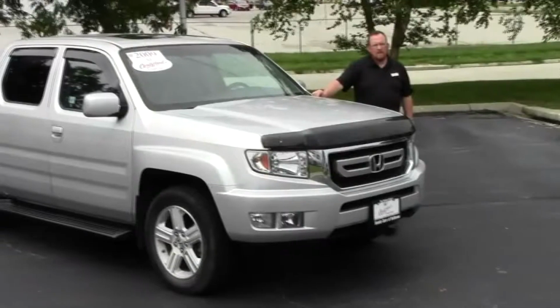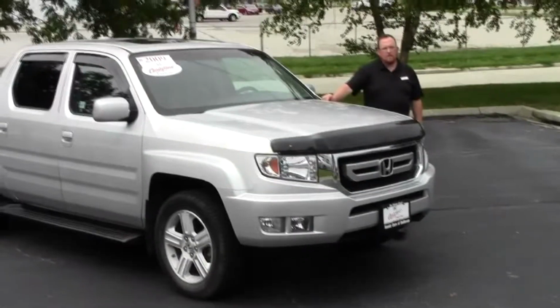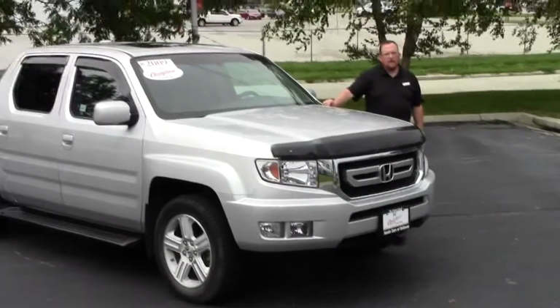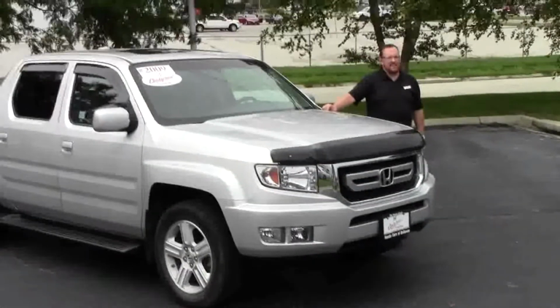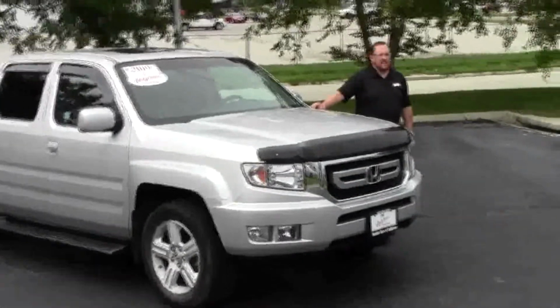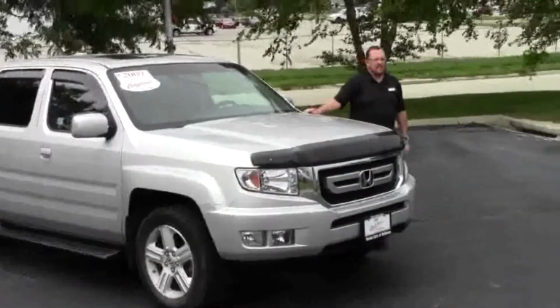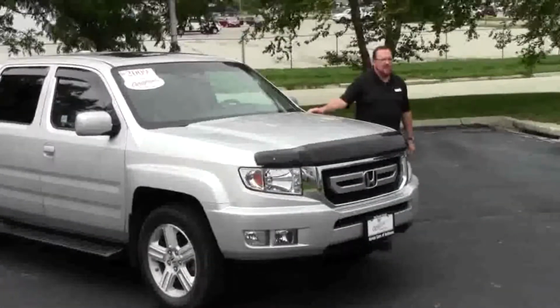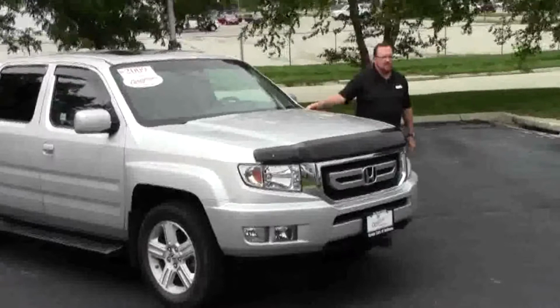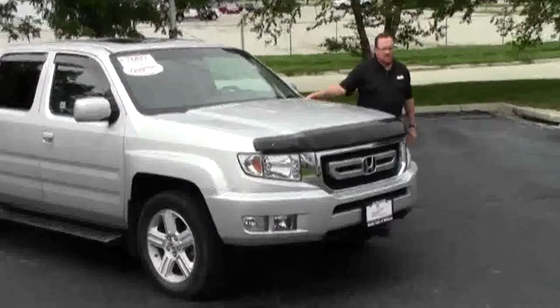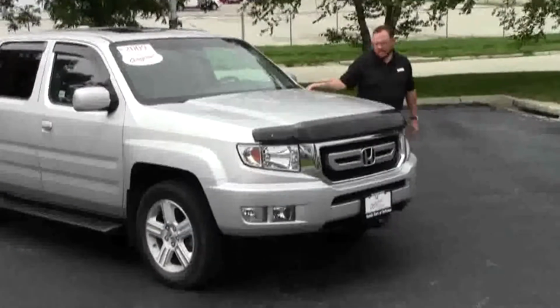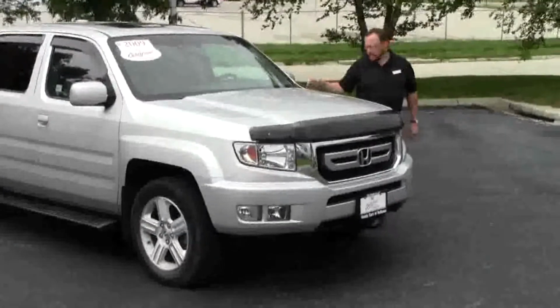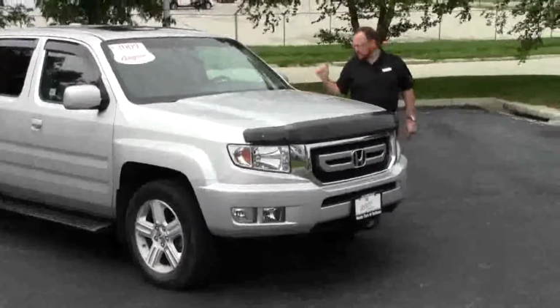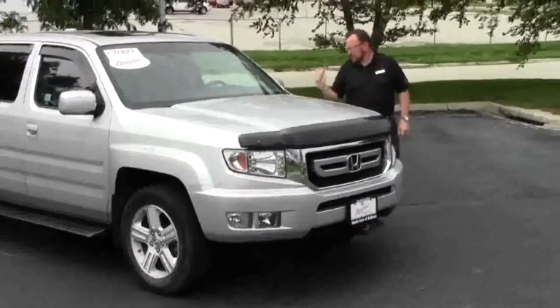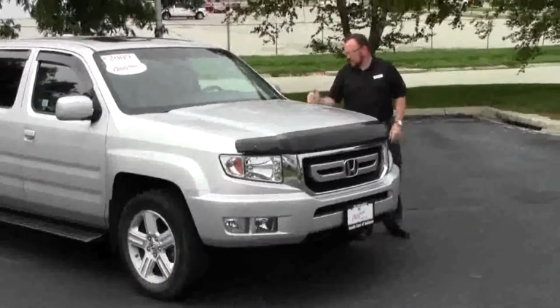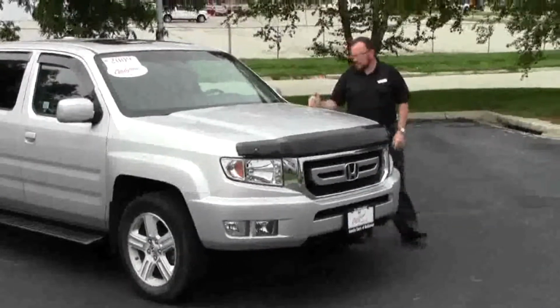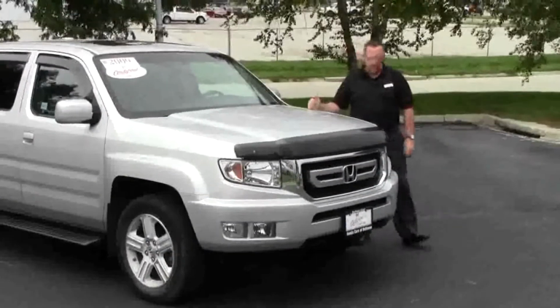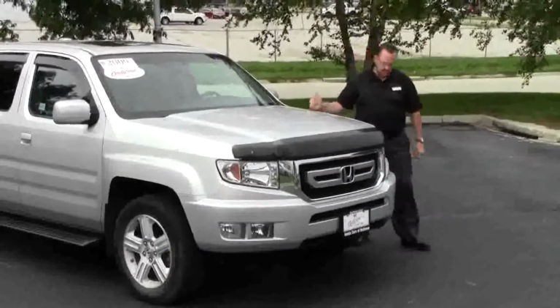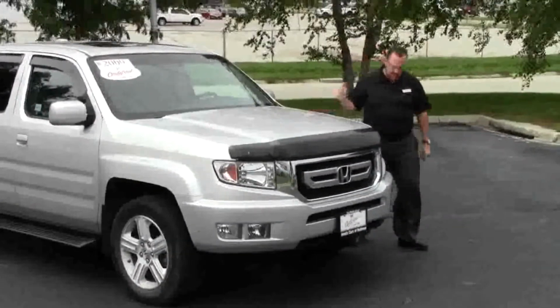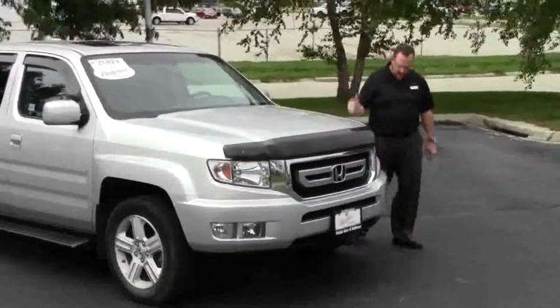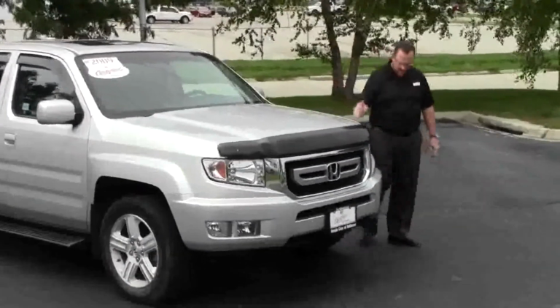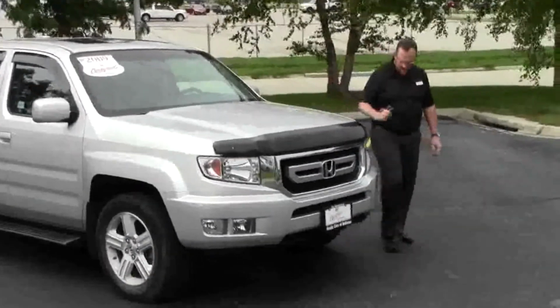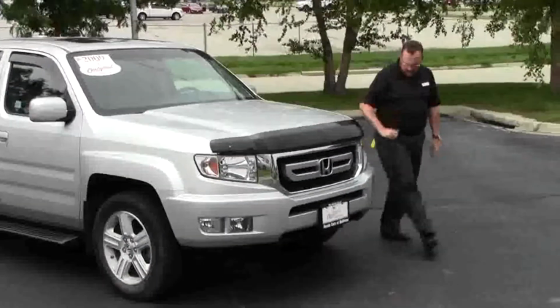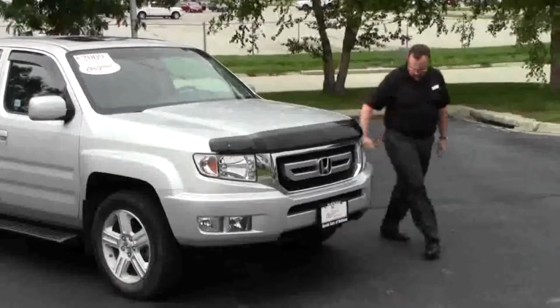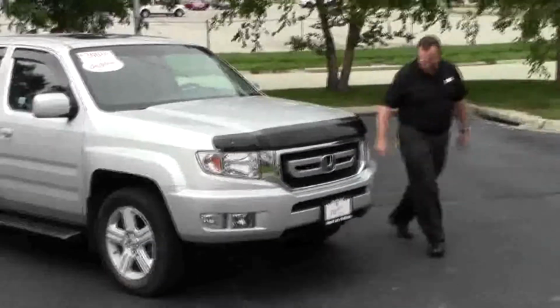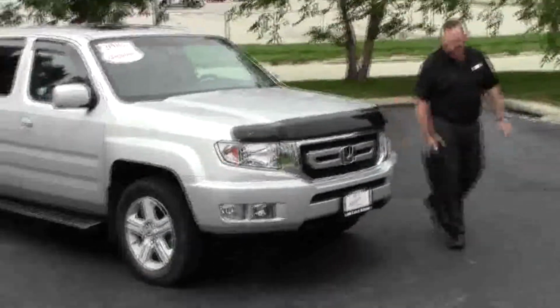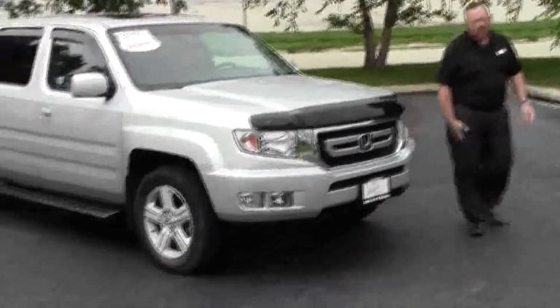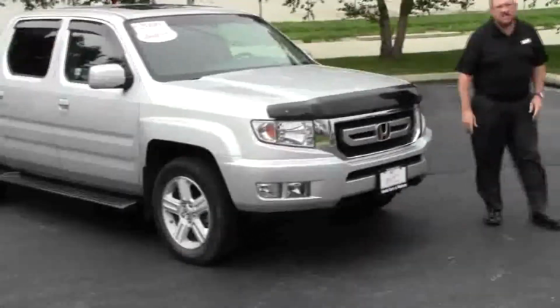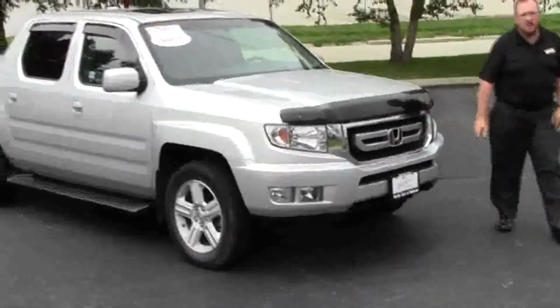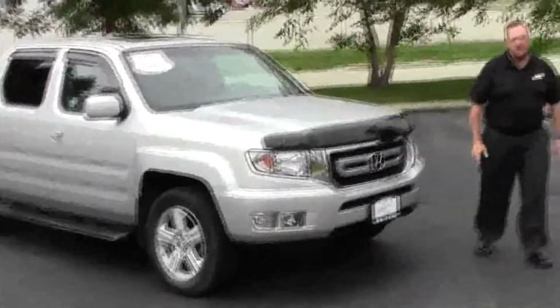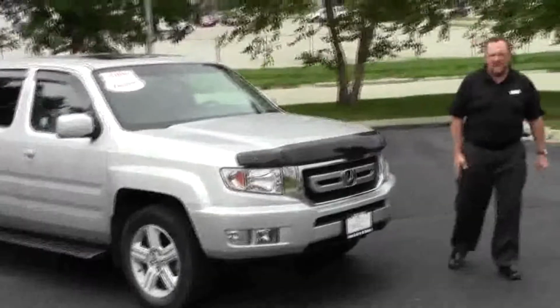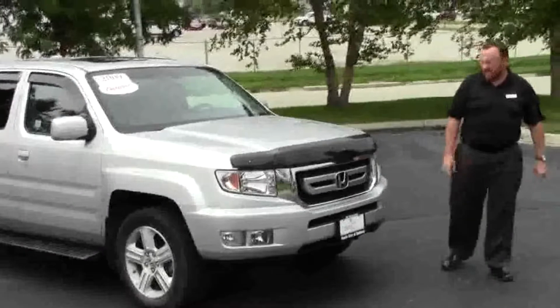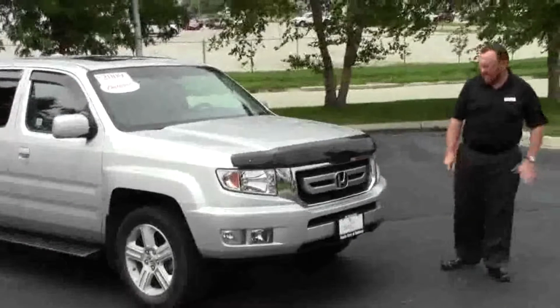Brian Kelley here for the Honda Giant, here to show you this 2009 Honda Ridgeline RTL with navigation.